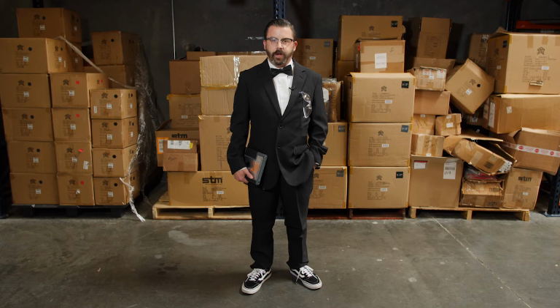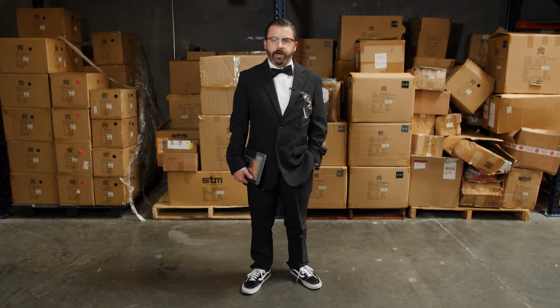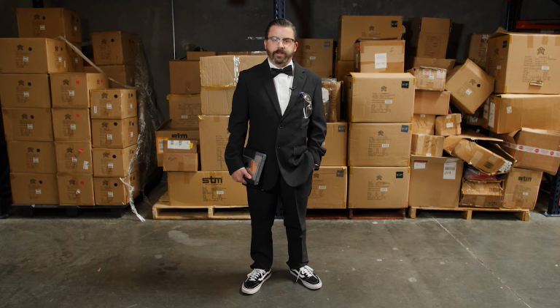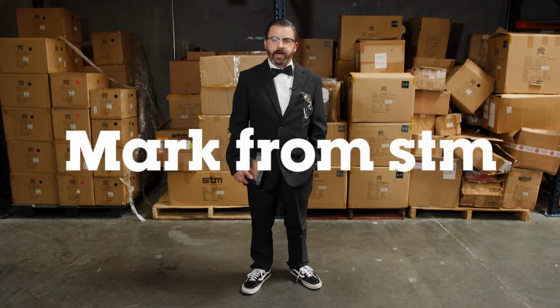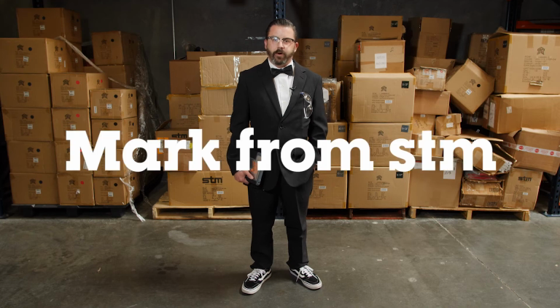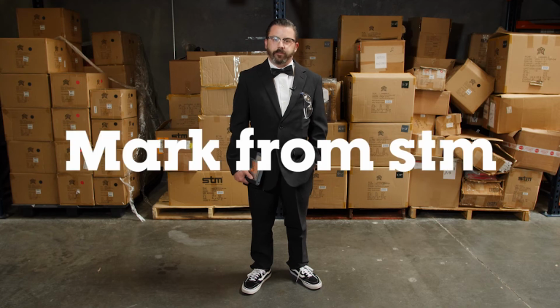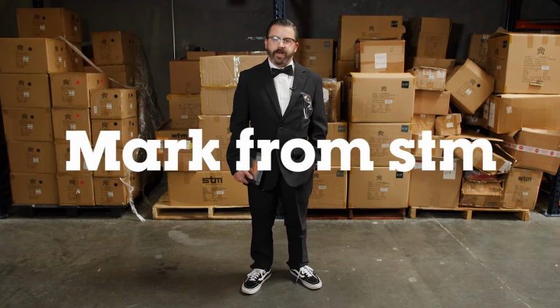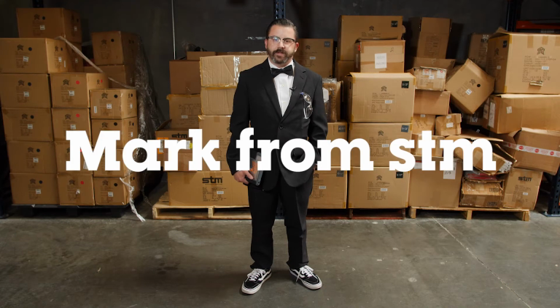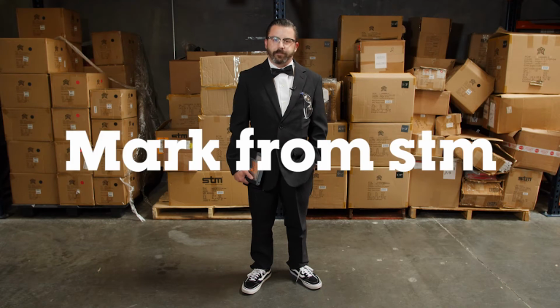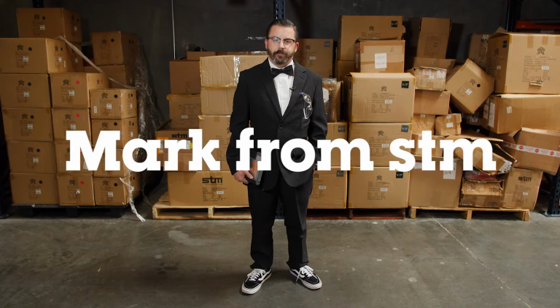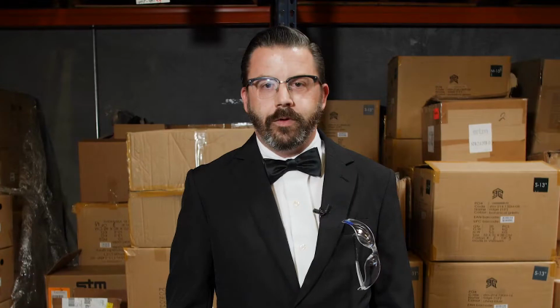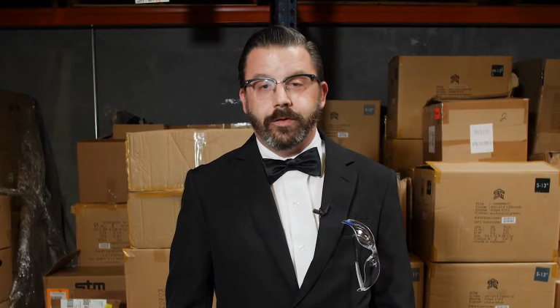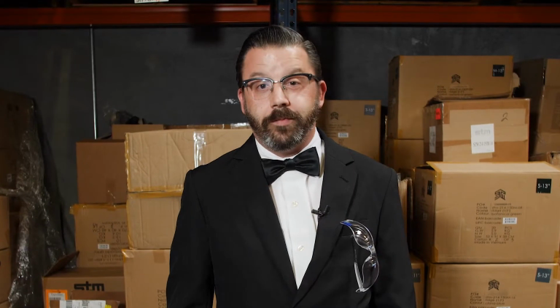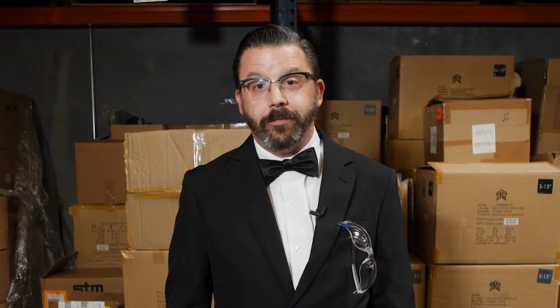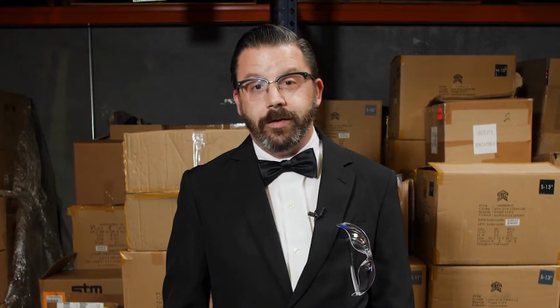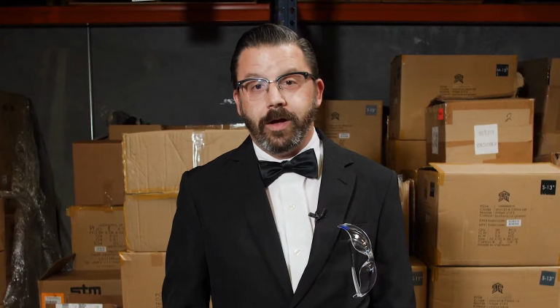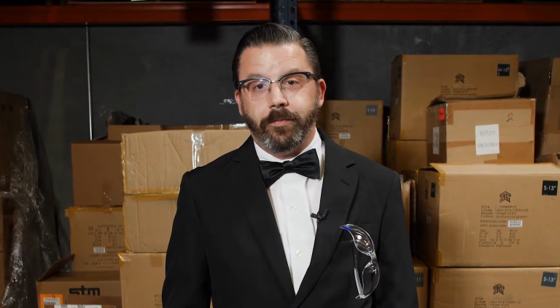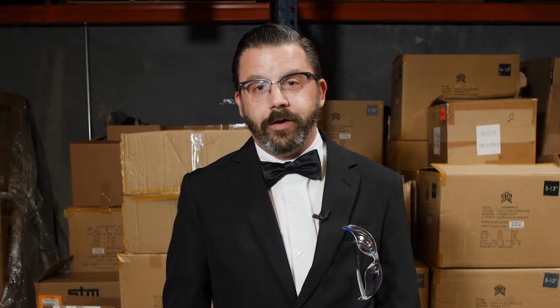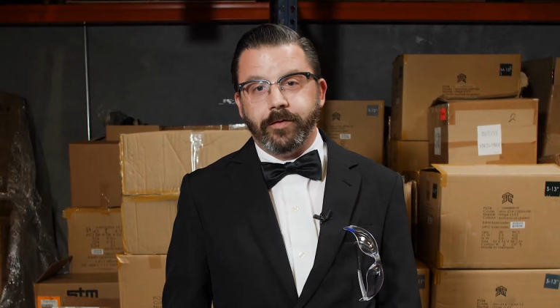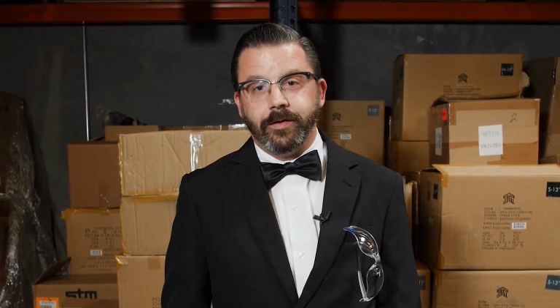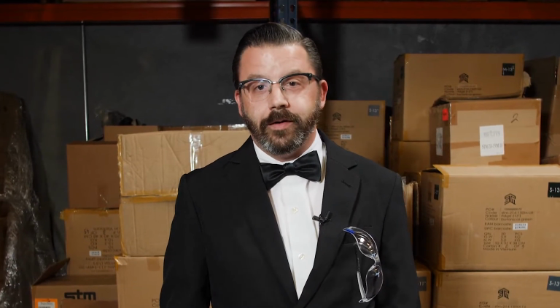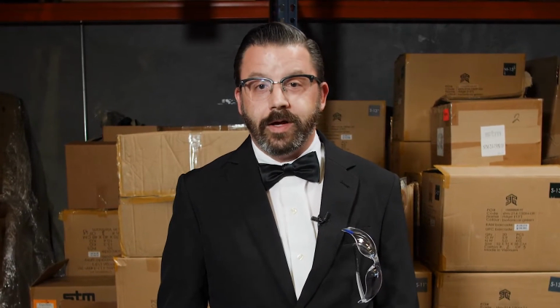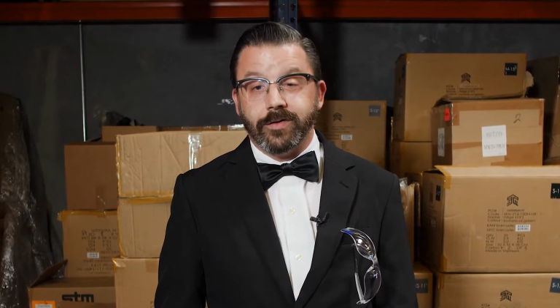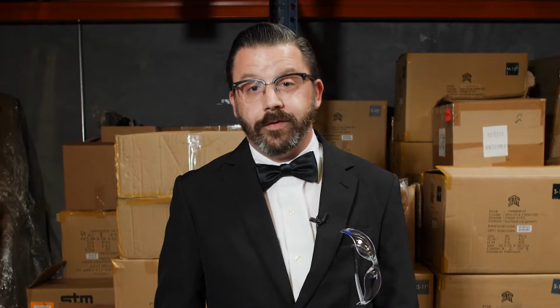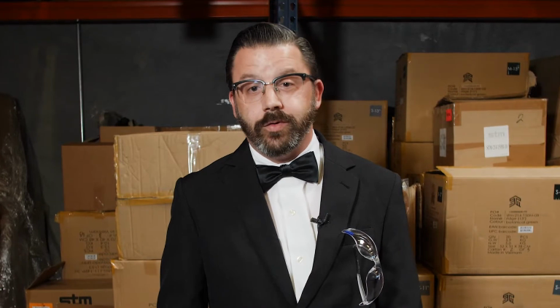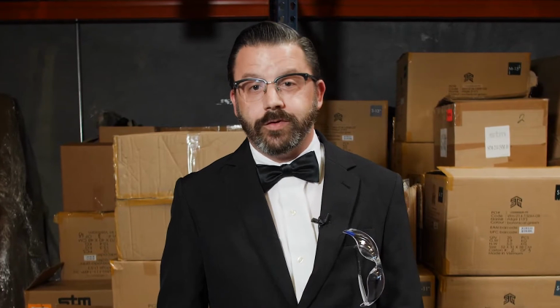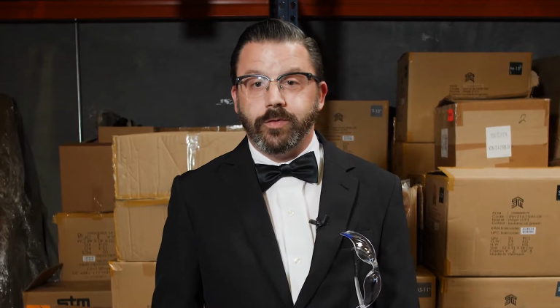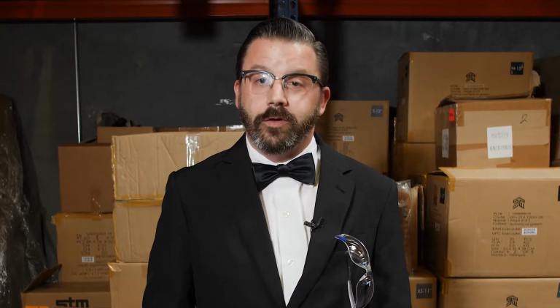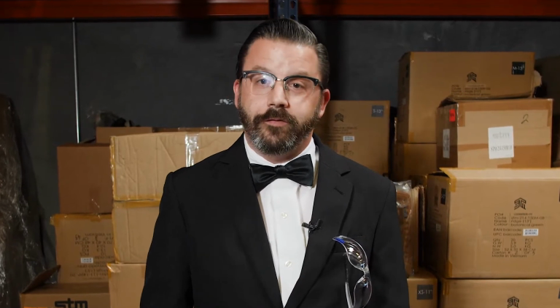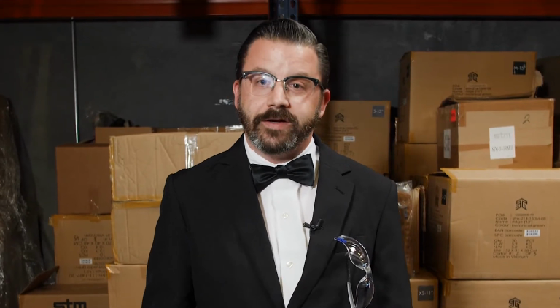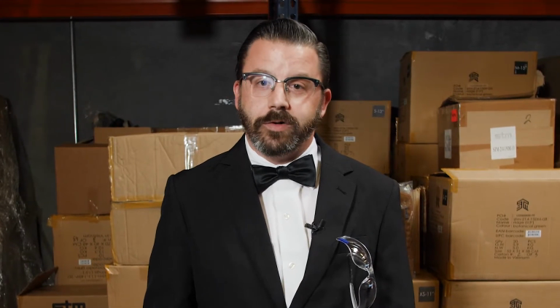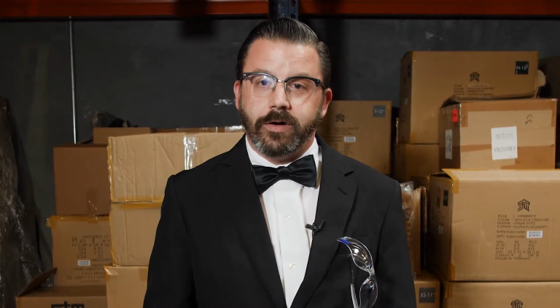Hi guys, I'm Mark from STM. A little bit about me — I'm a party freak and sort of a who's who on local fashion blogs.